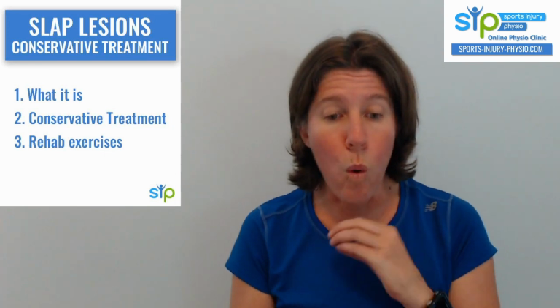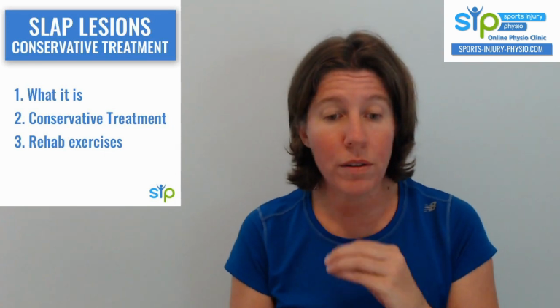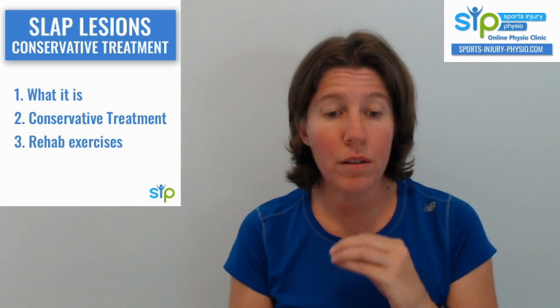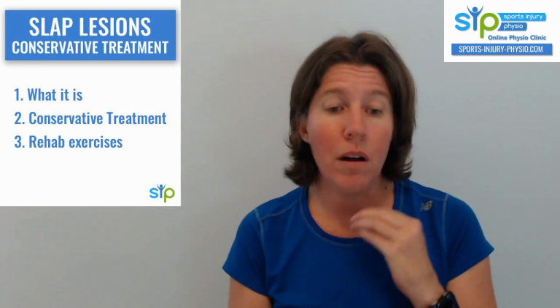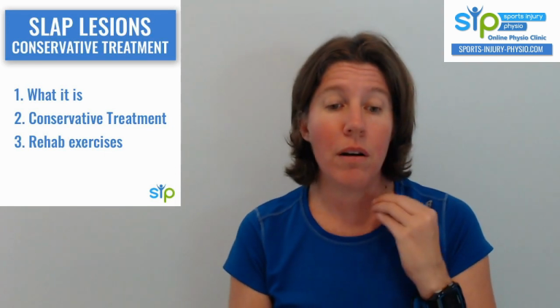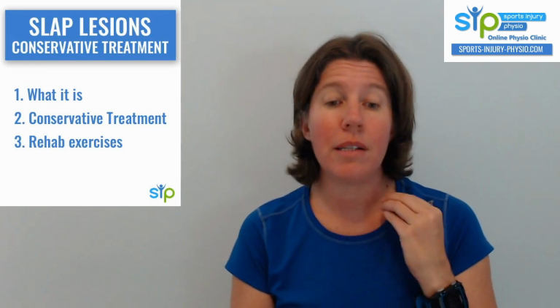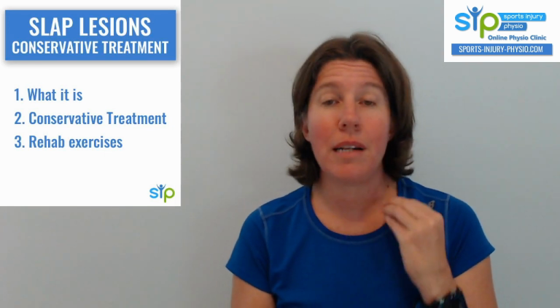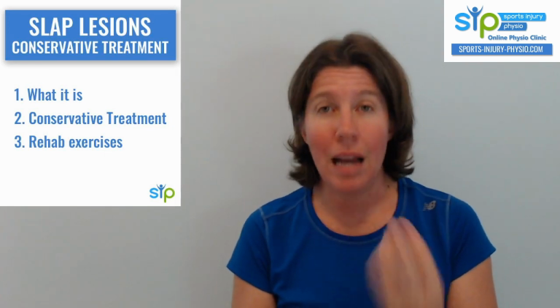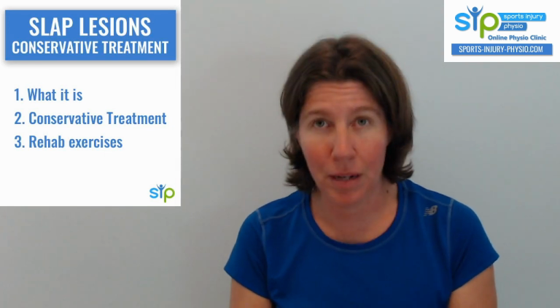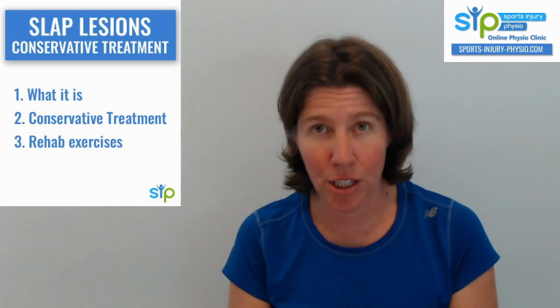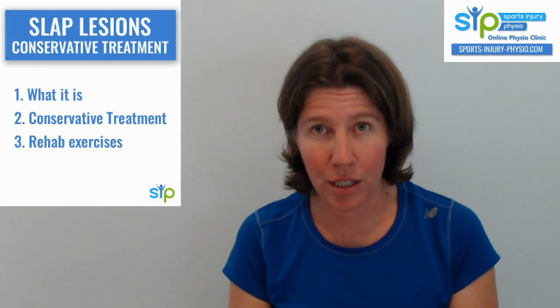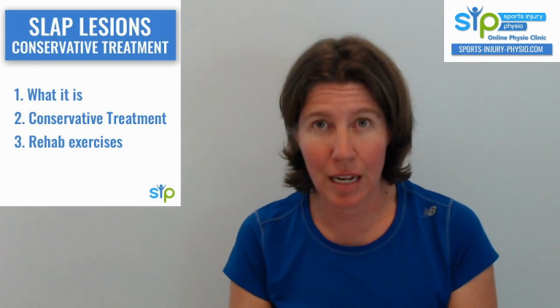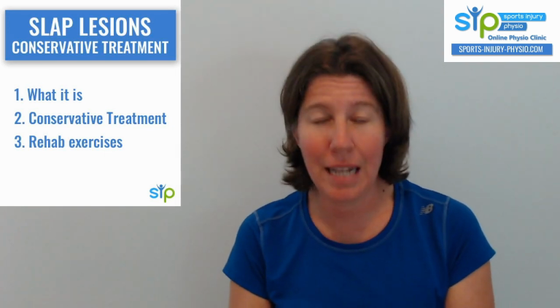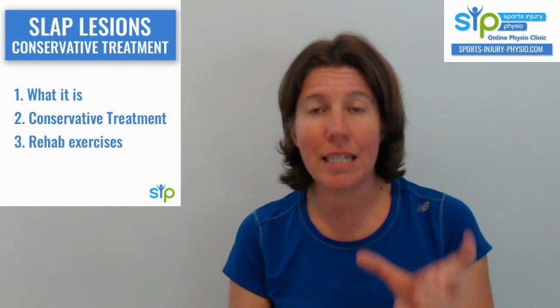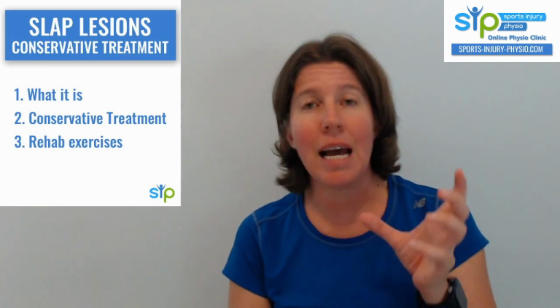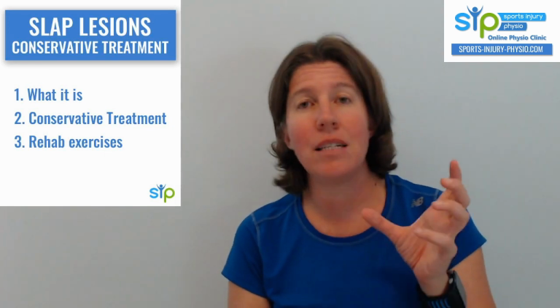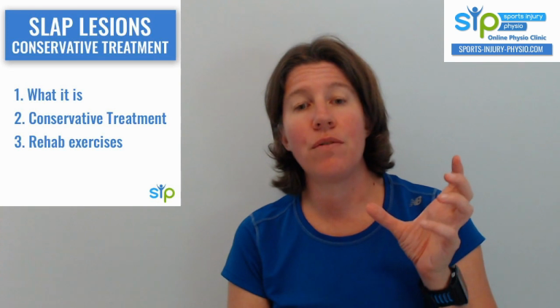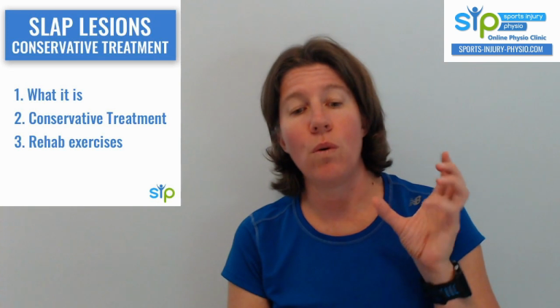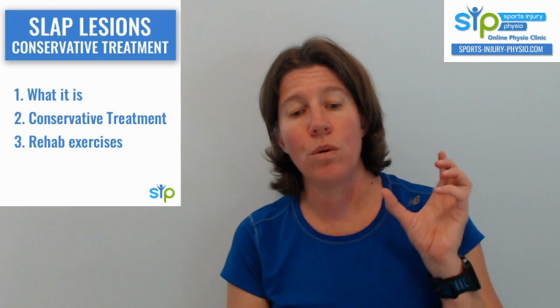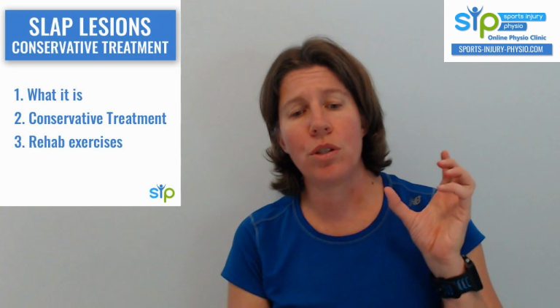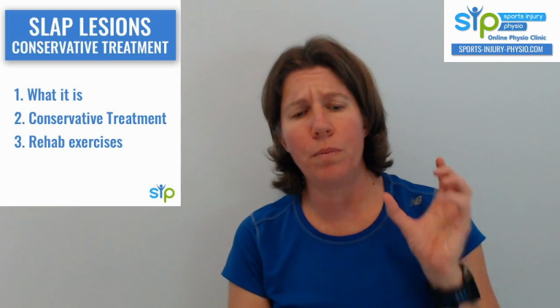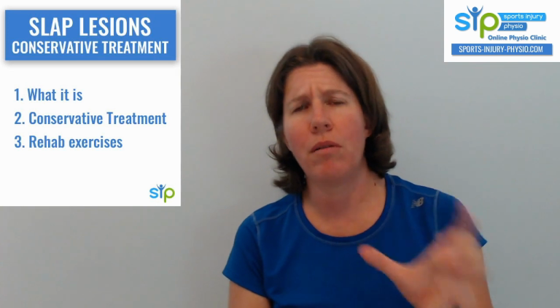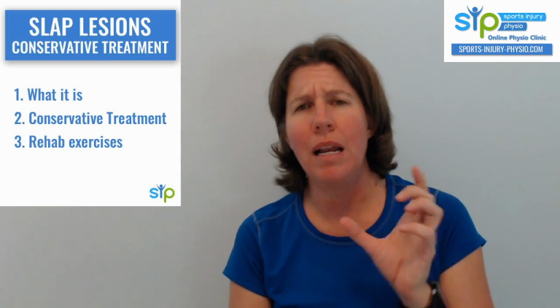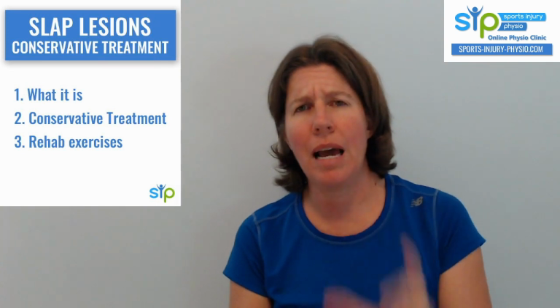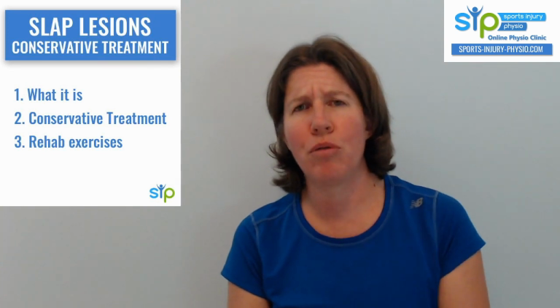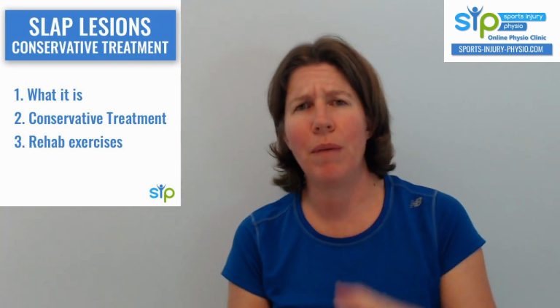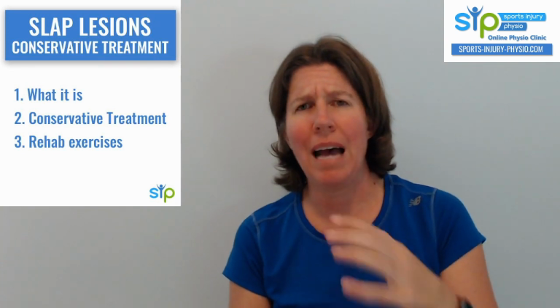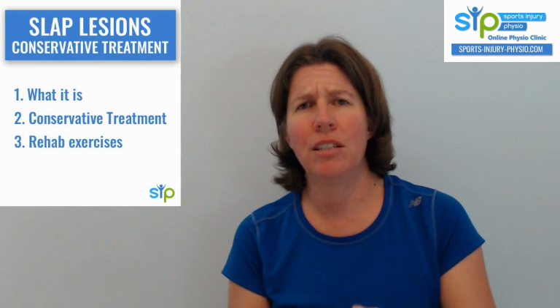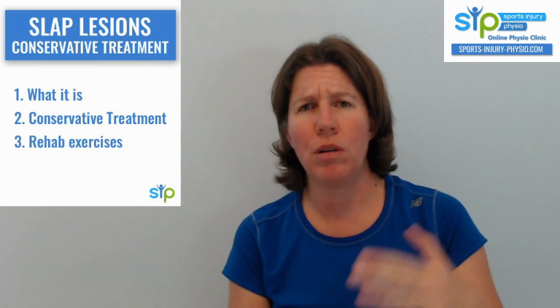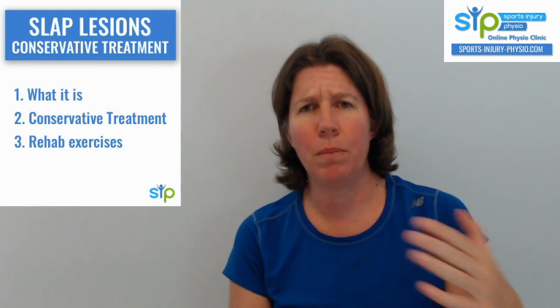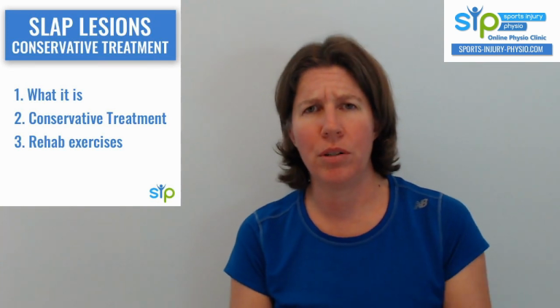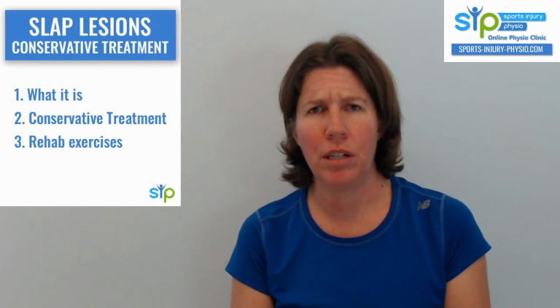What are SLAP lesions? It stands for Superior Labrum, Anterior, Posterior.